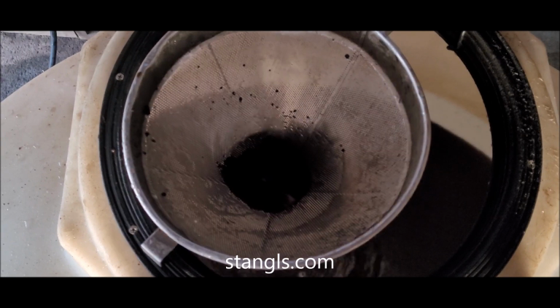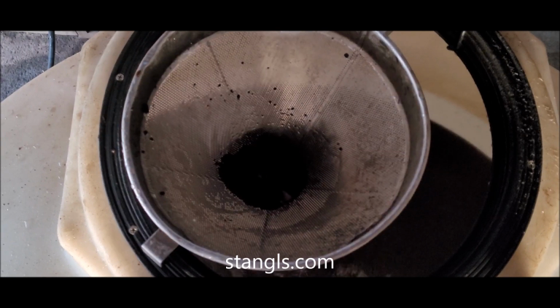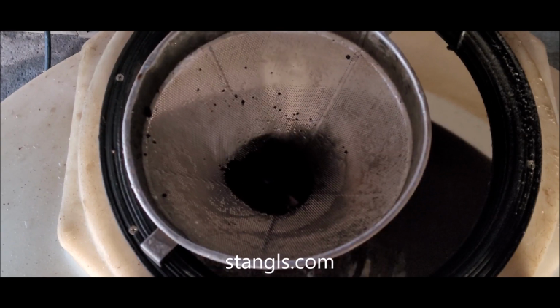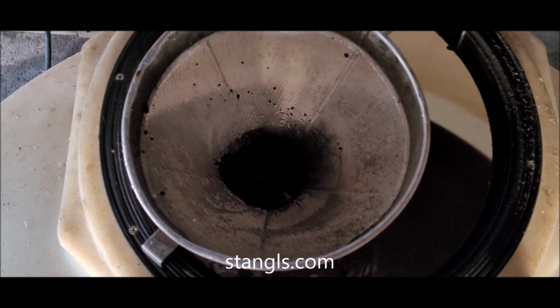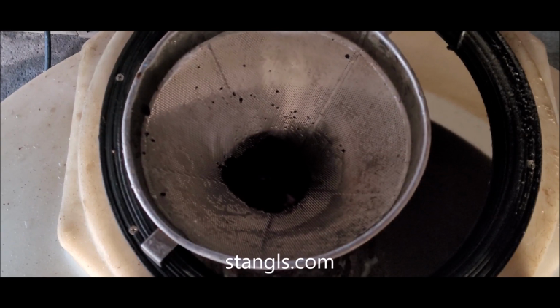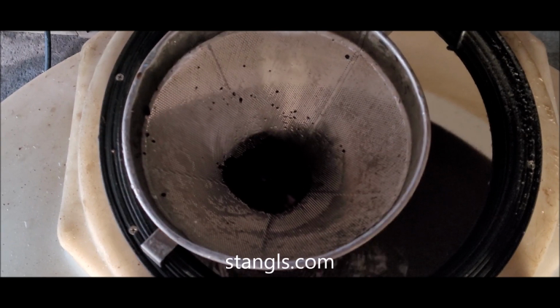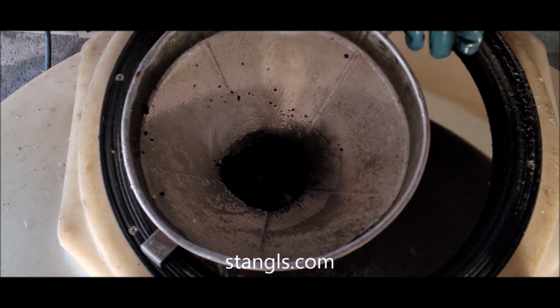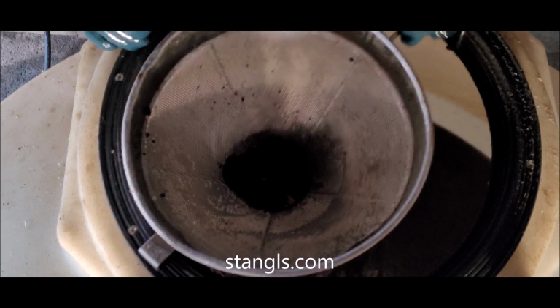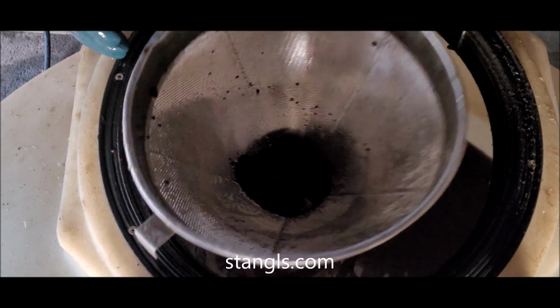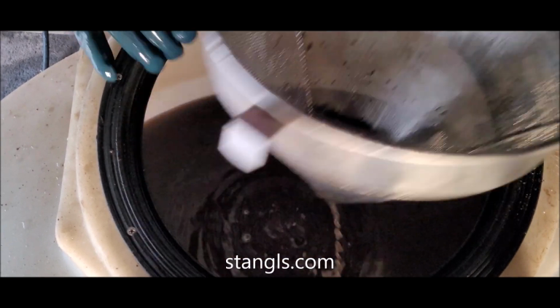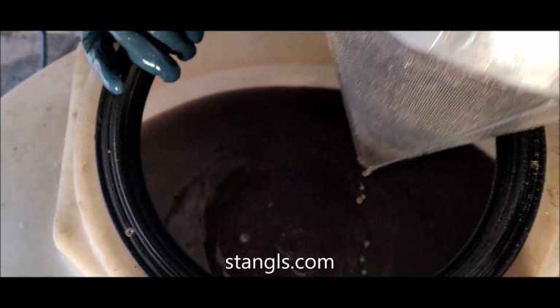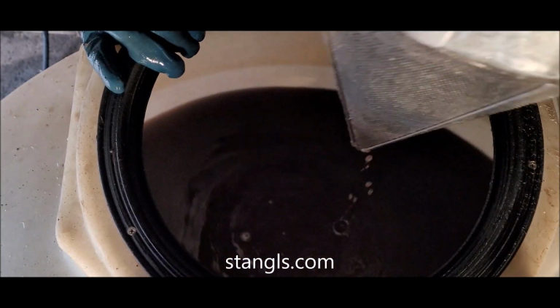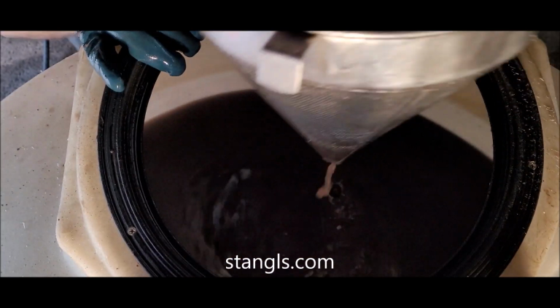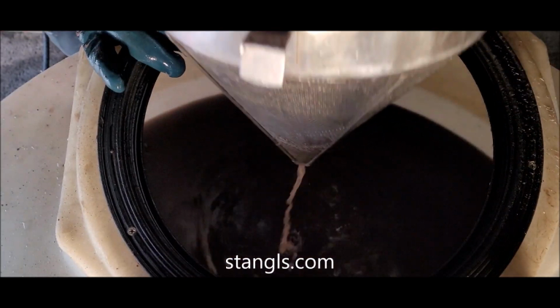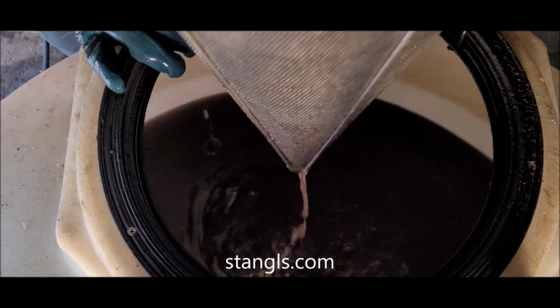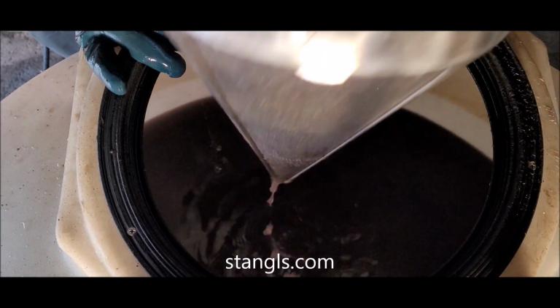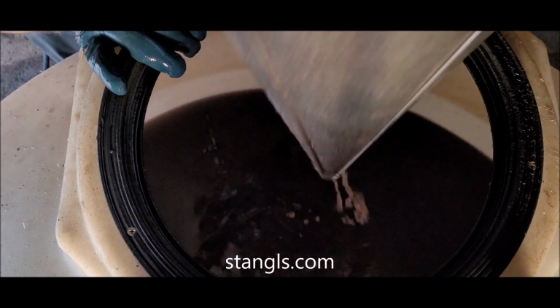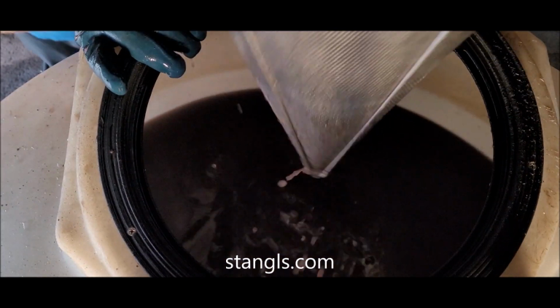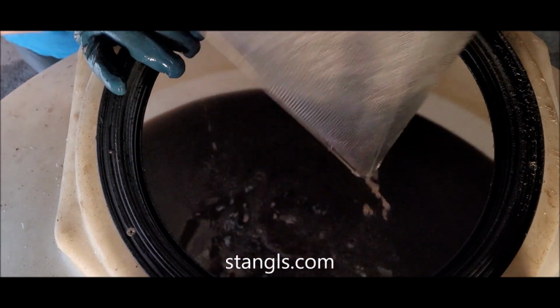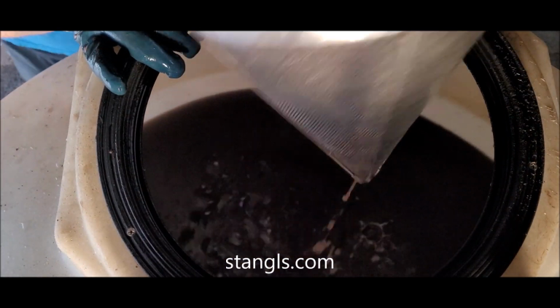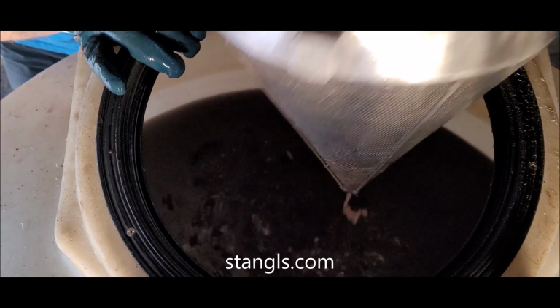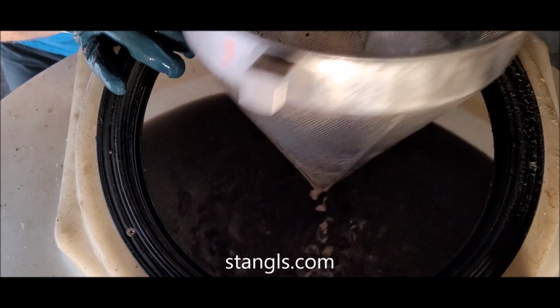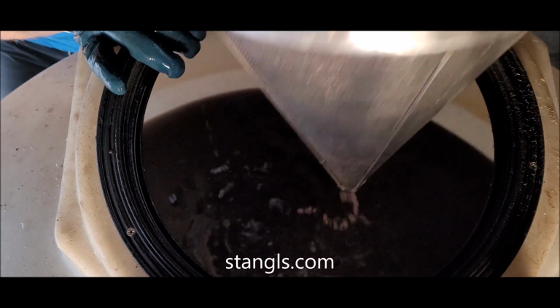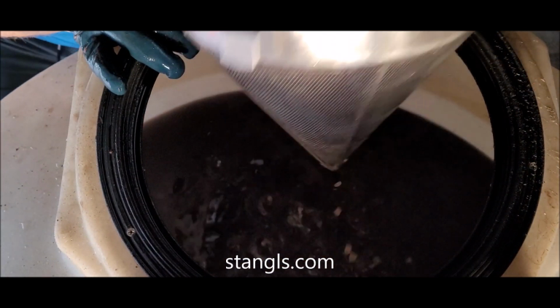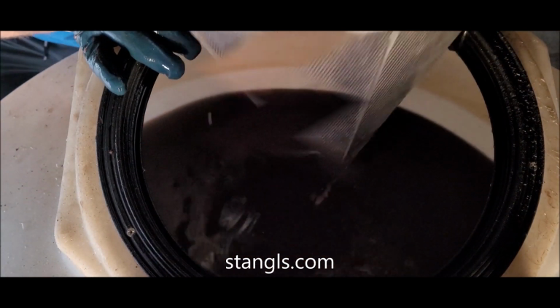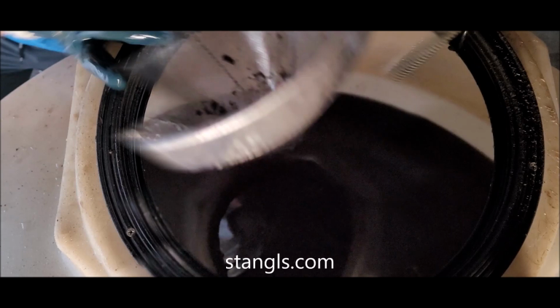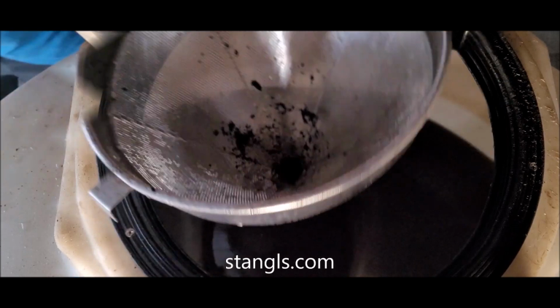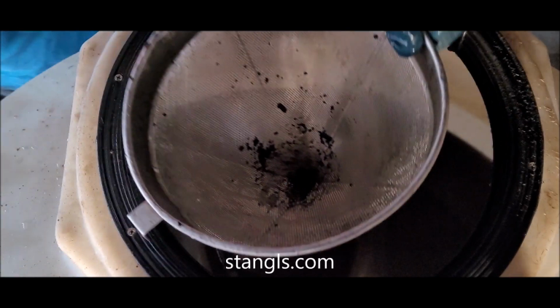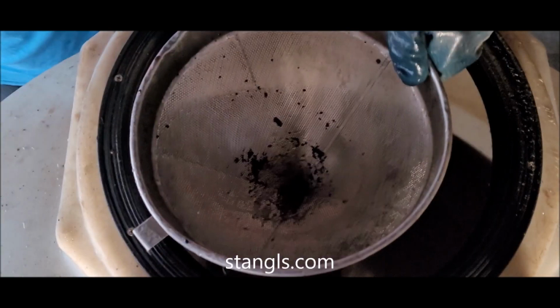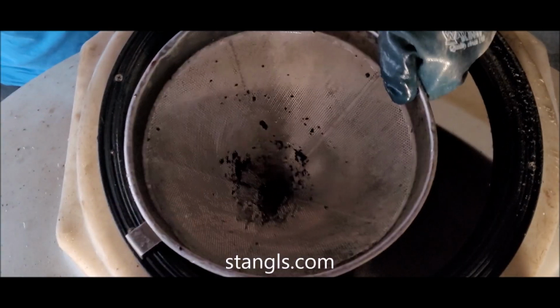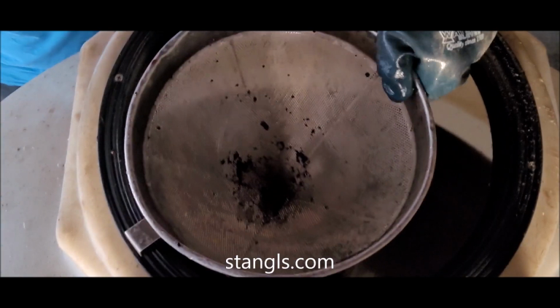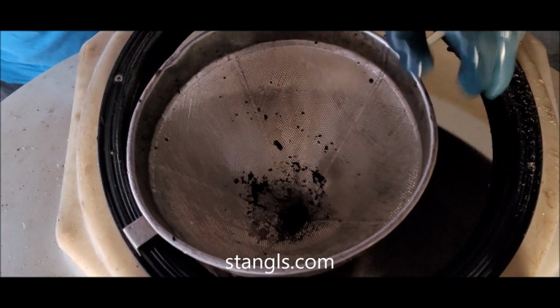The worms are doing all right — worm castings are done. Now we're going to do the Johnson Sue.